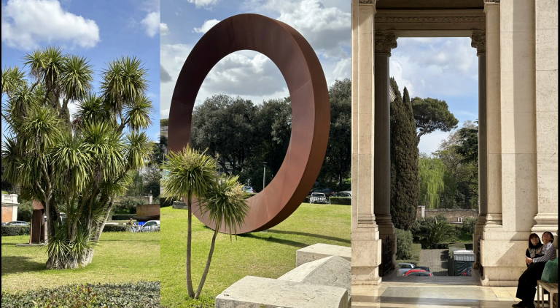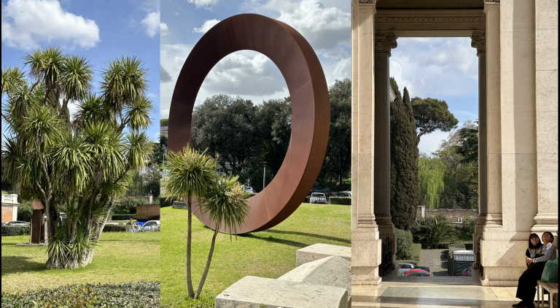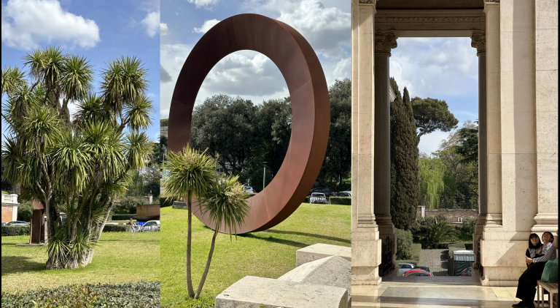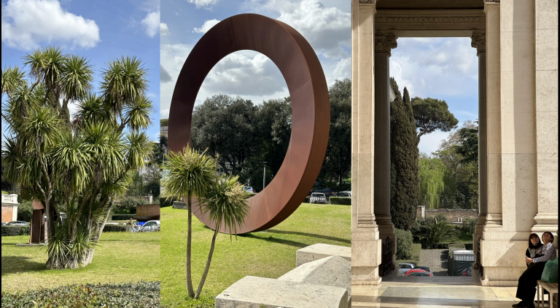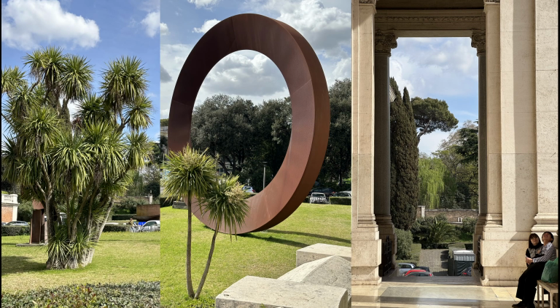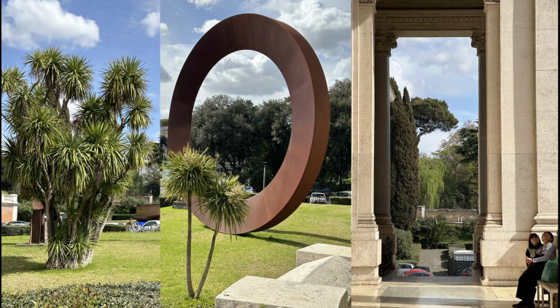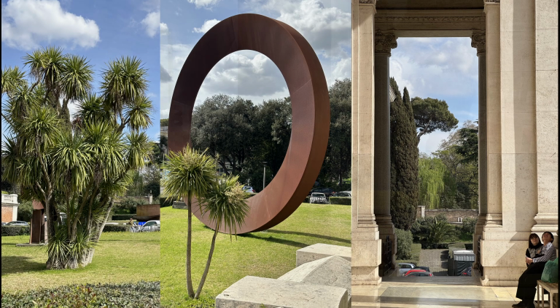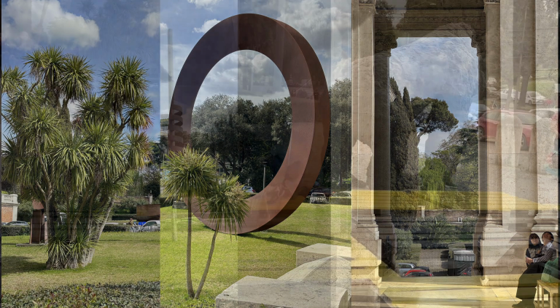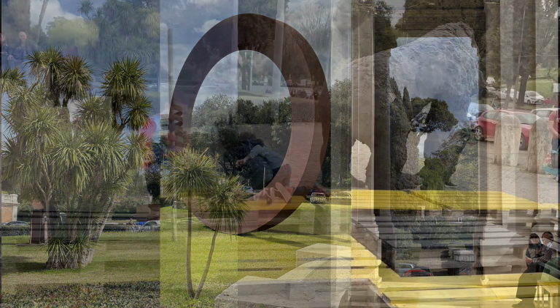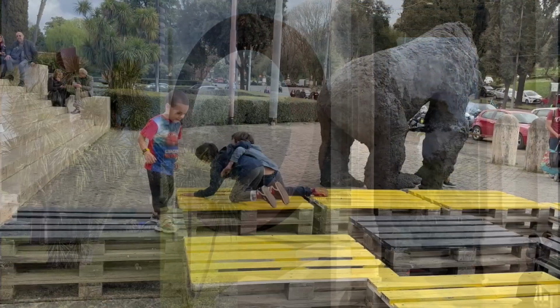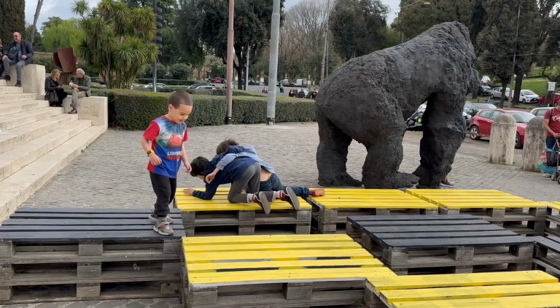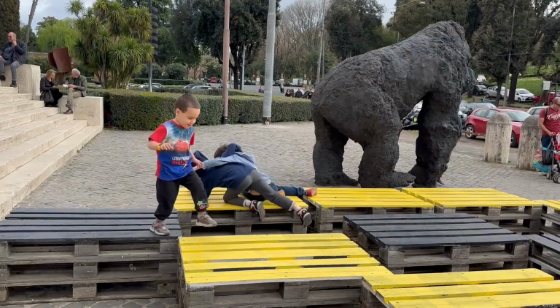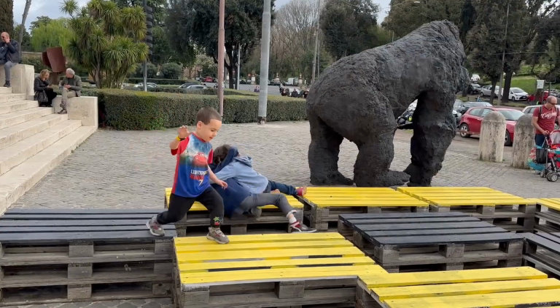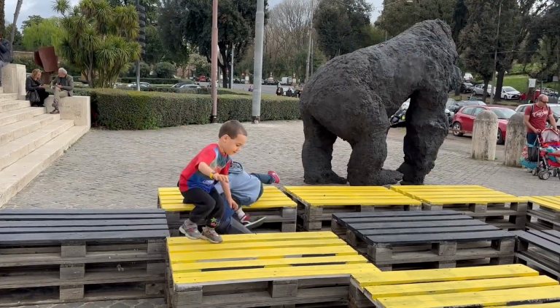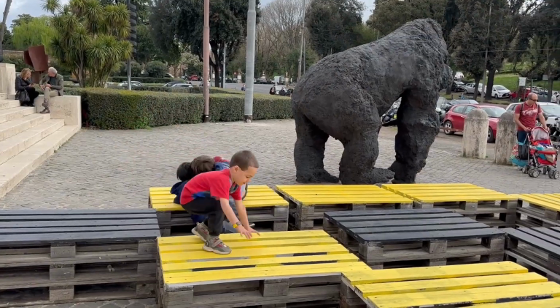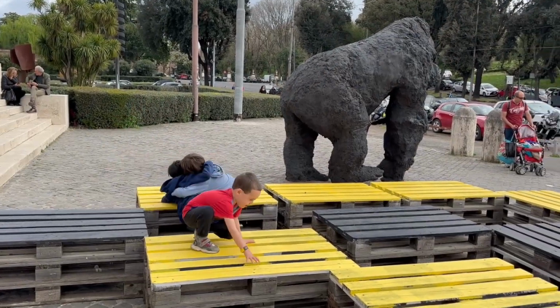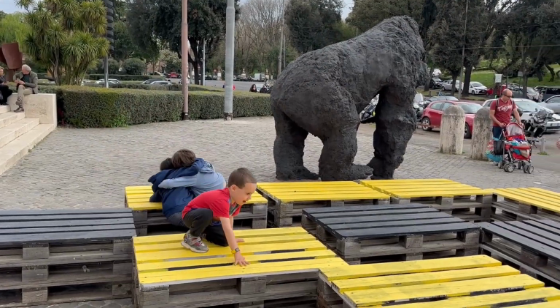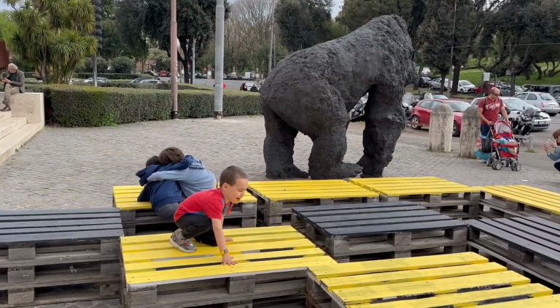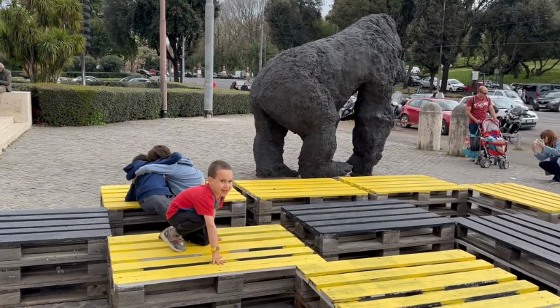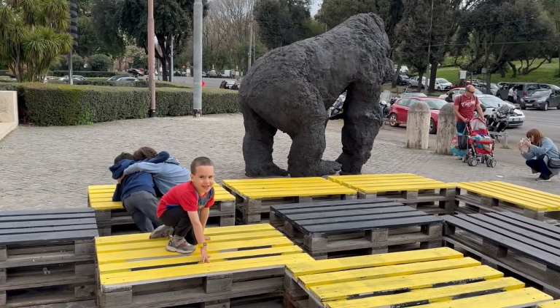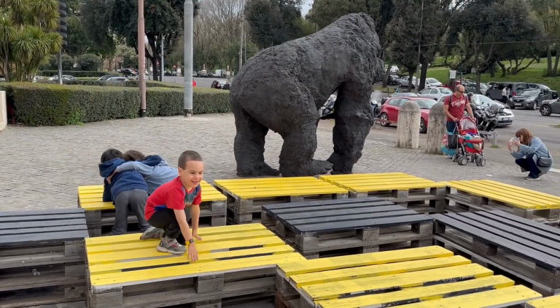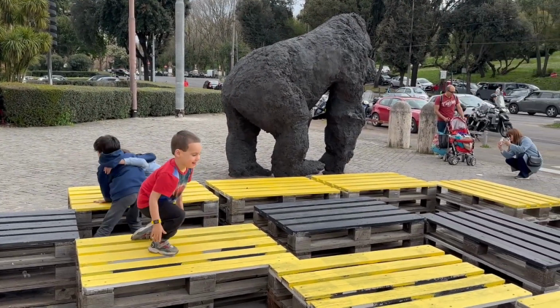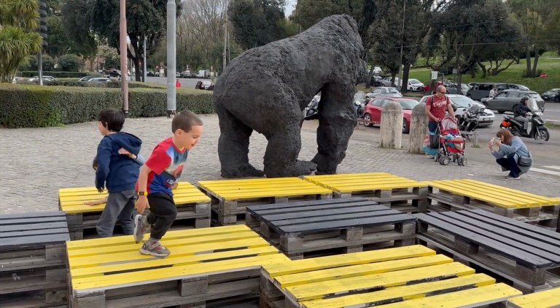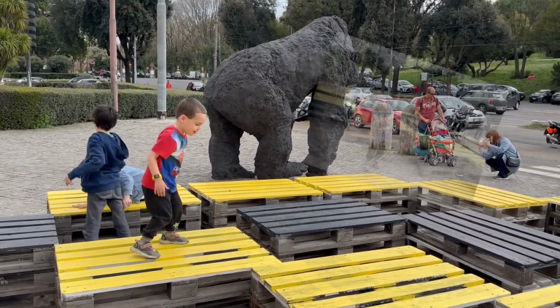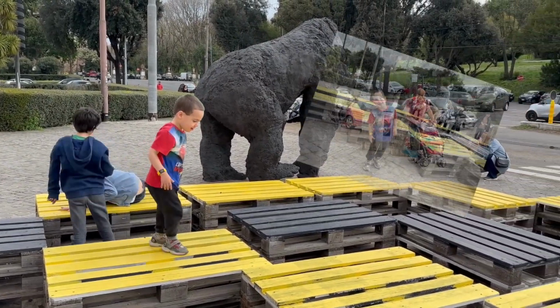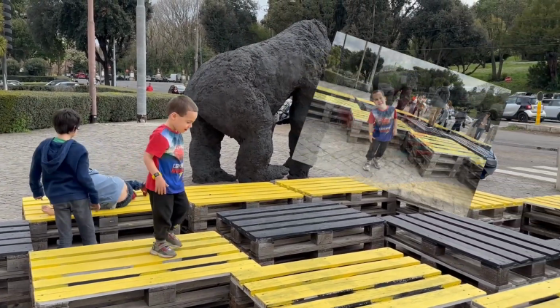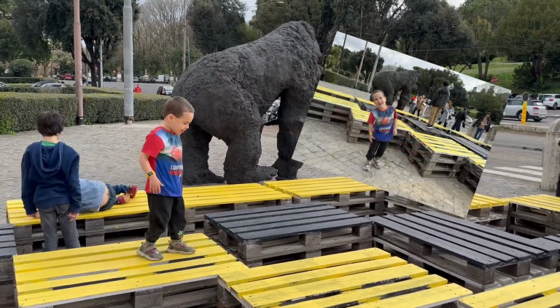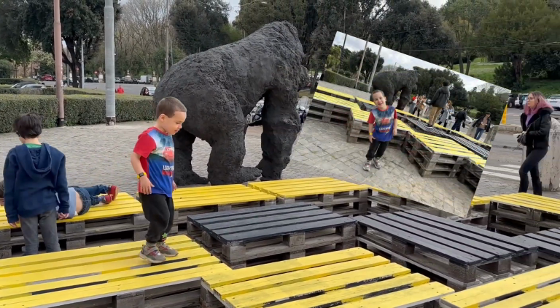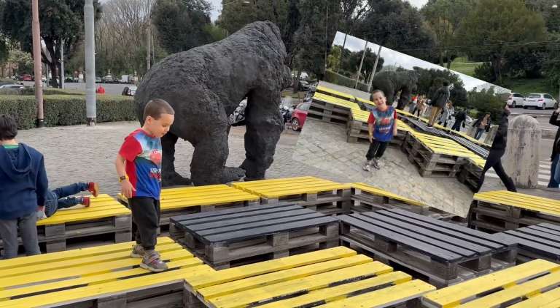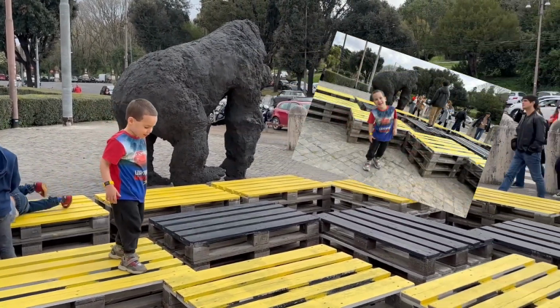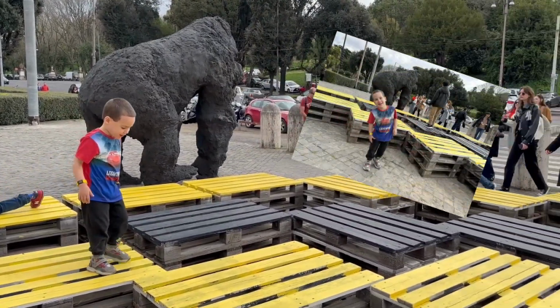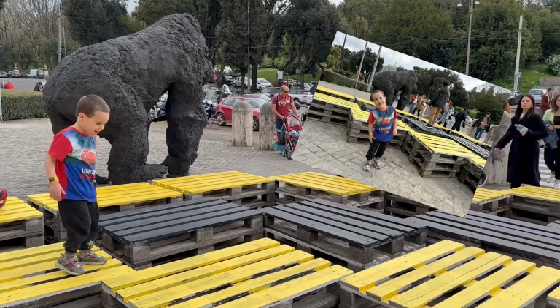An important tip: every first Sunday of the month there are various museums around the city that have free admission, and this is one of them.